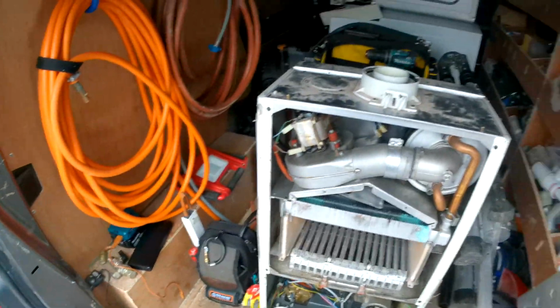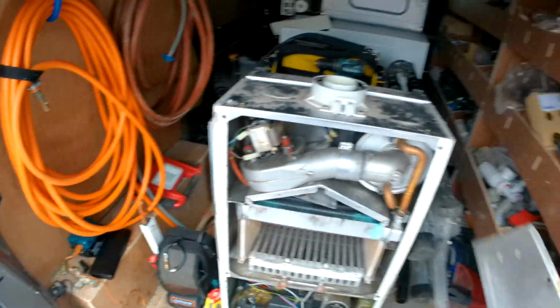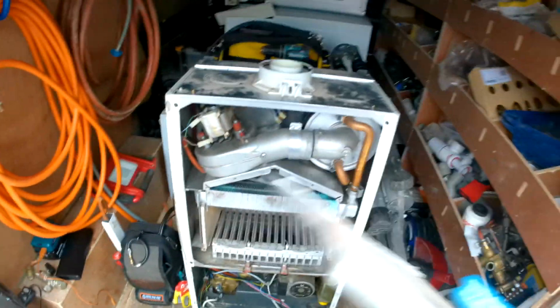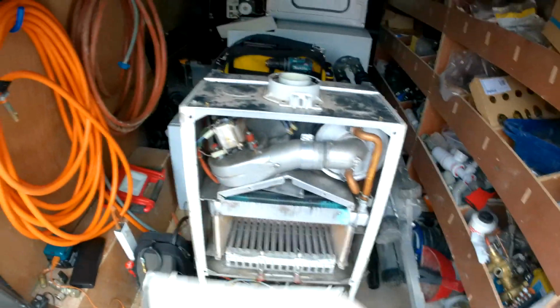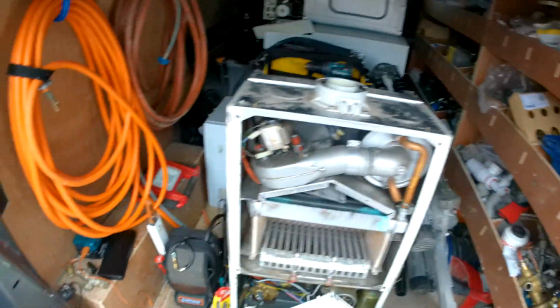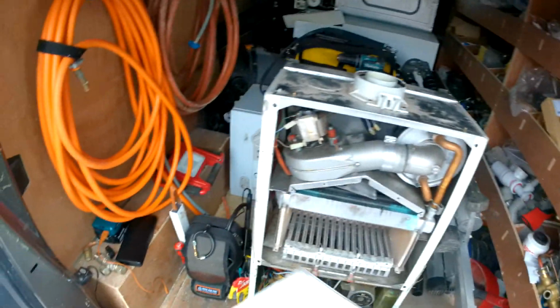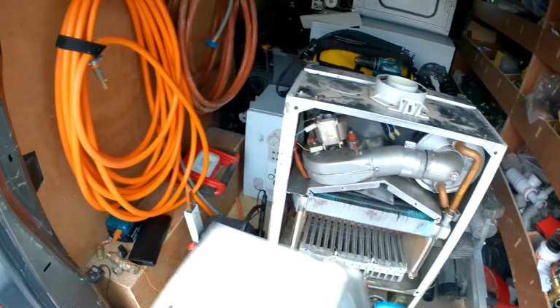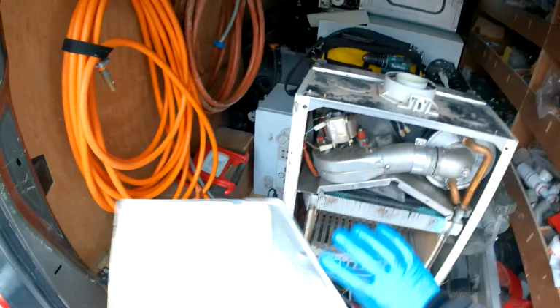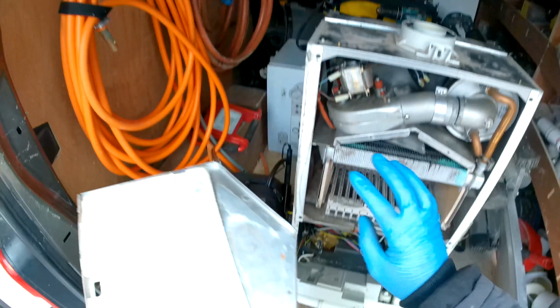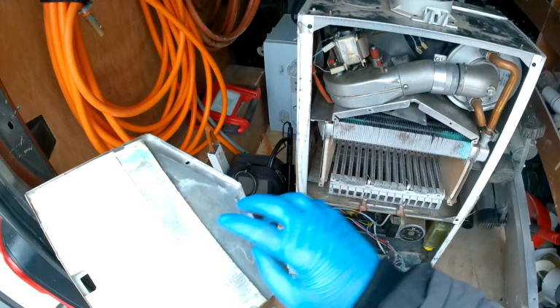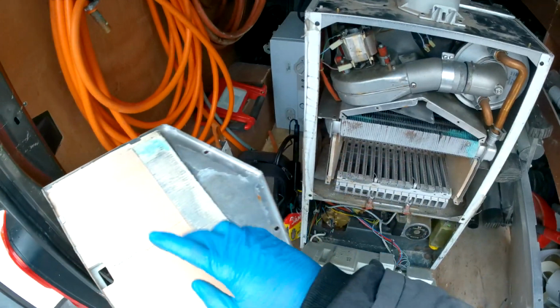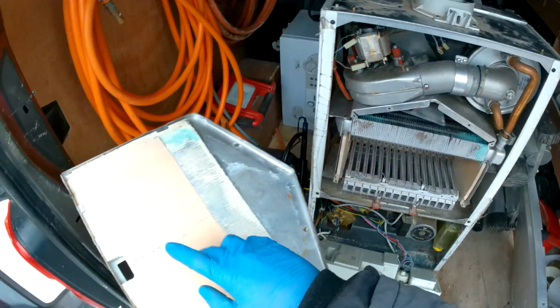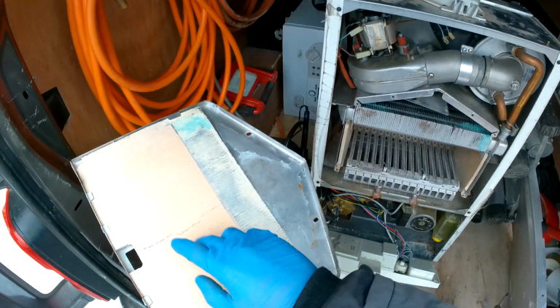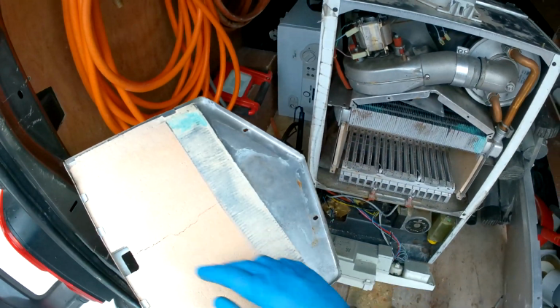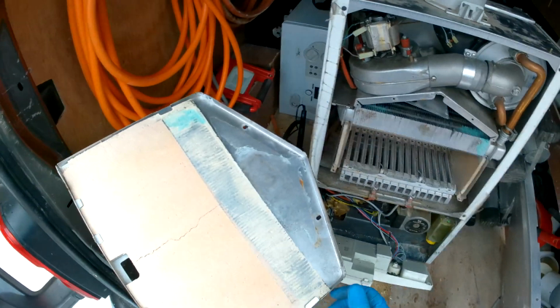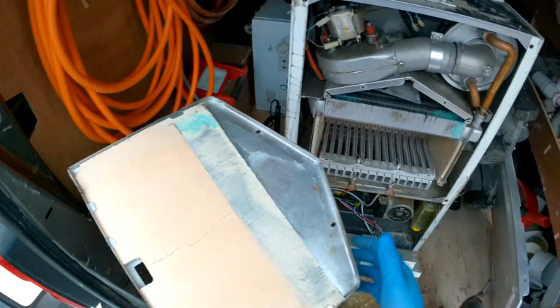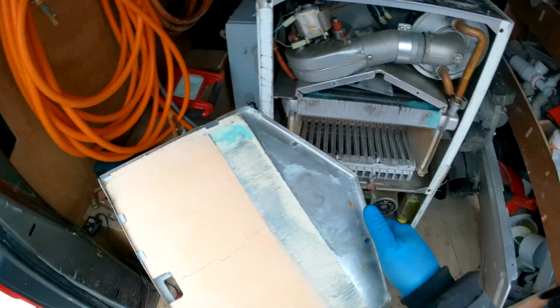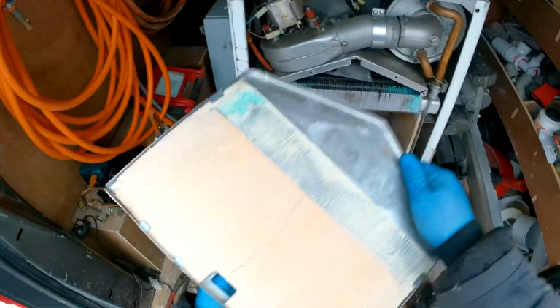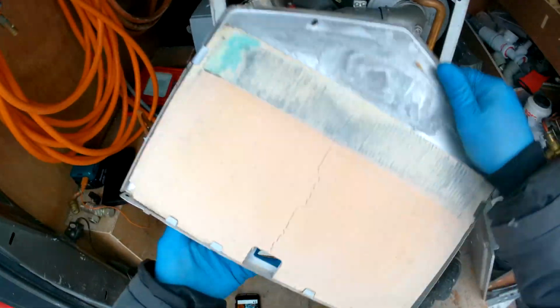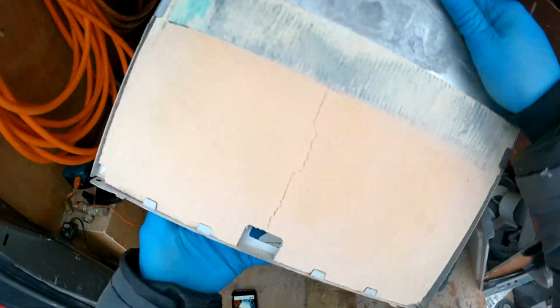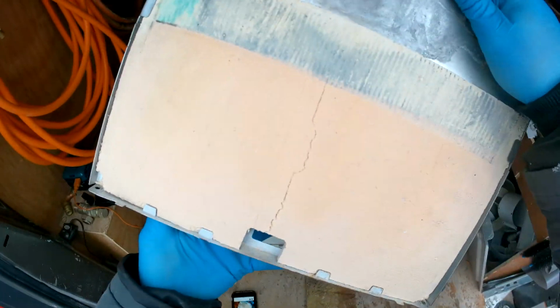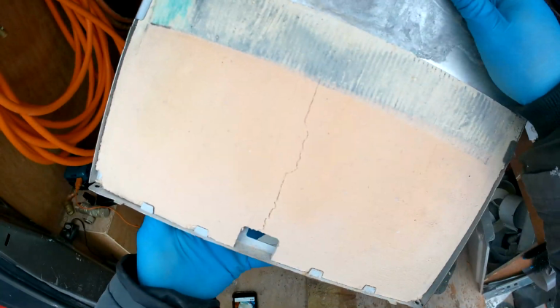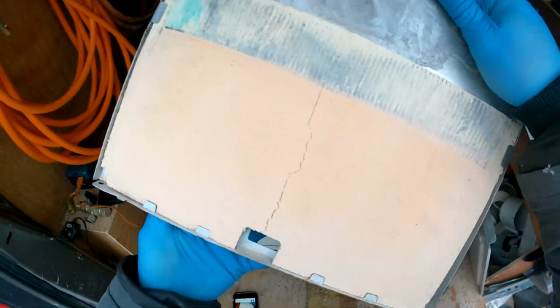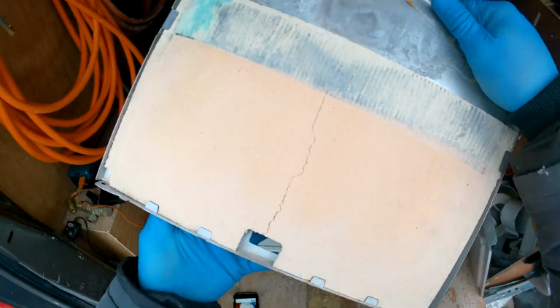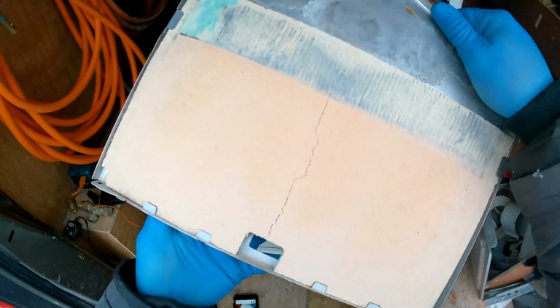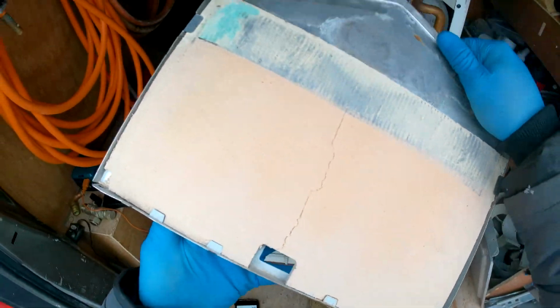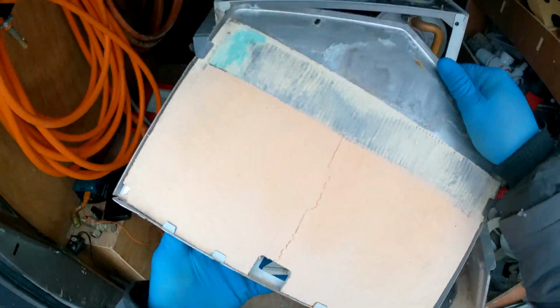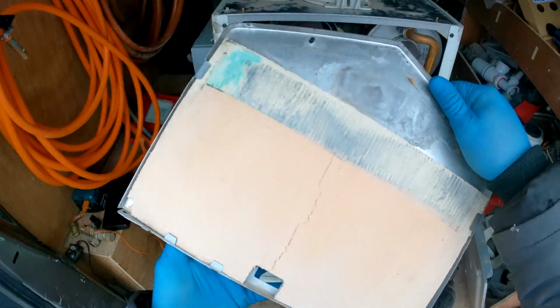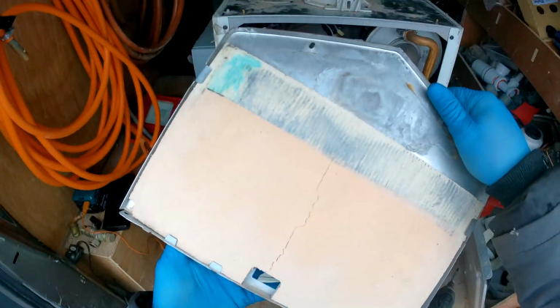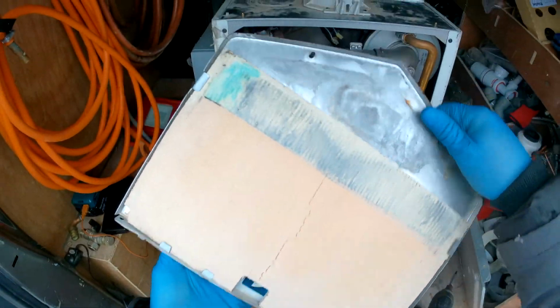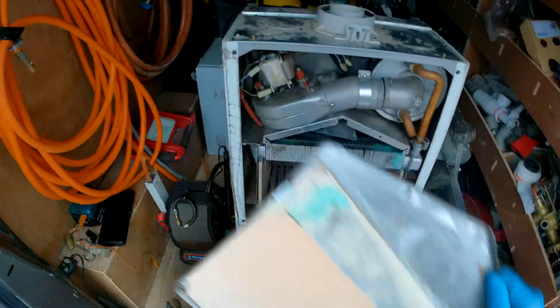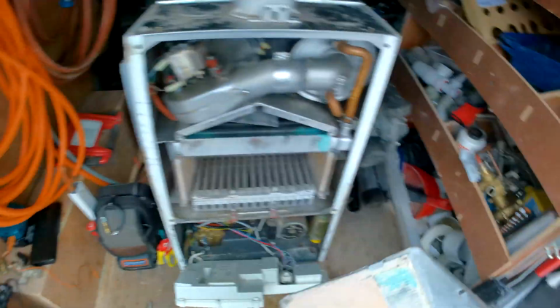It's always a good habit to check your pads and make sure they're not cracked. This one would need to be replaced.